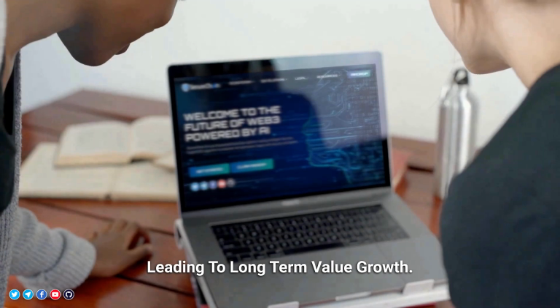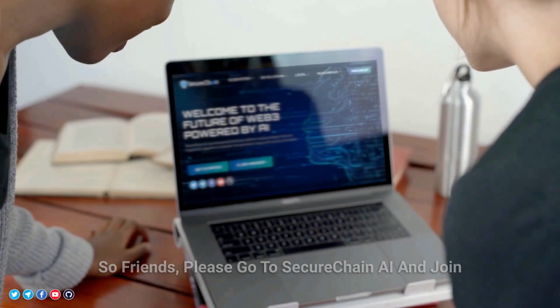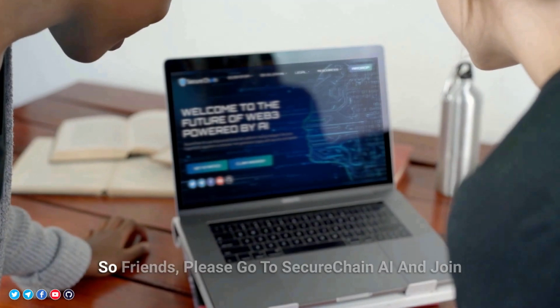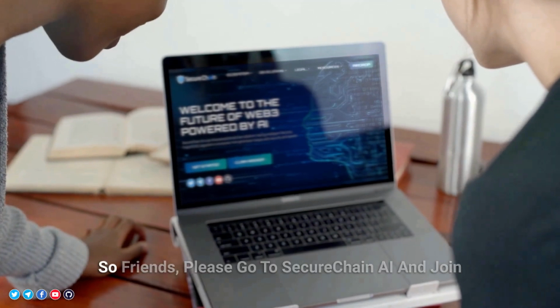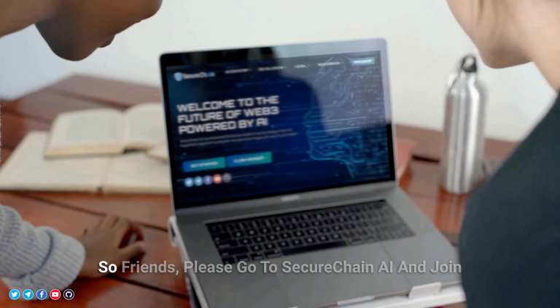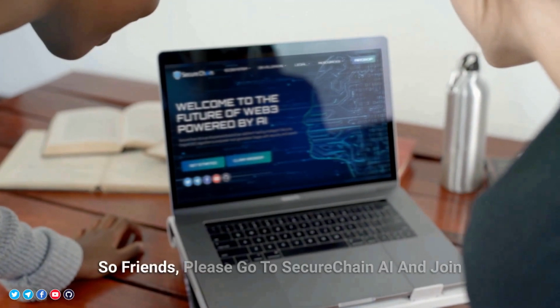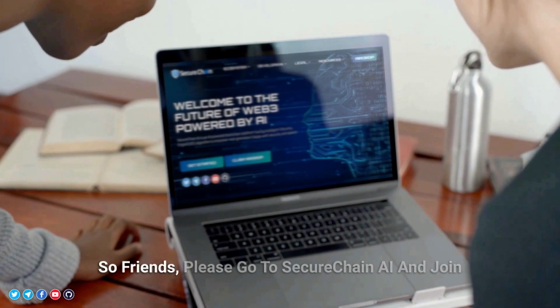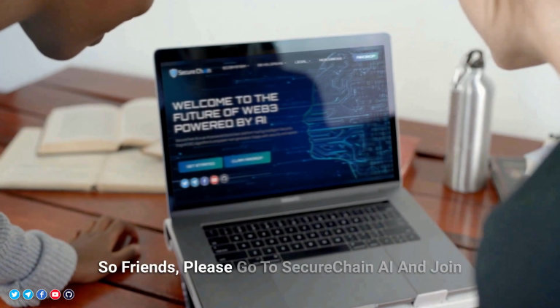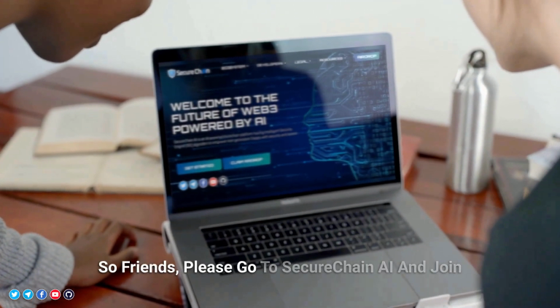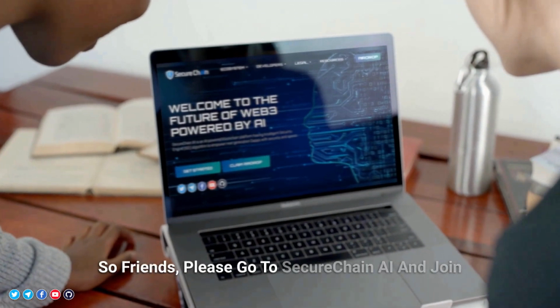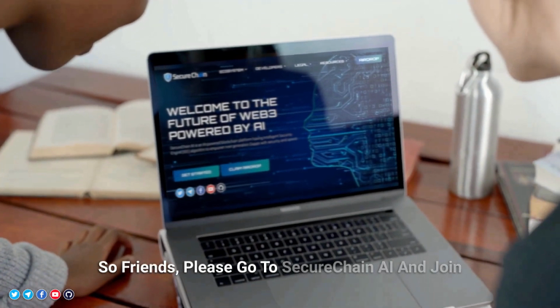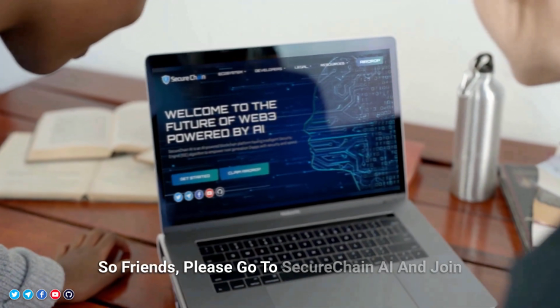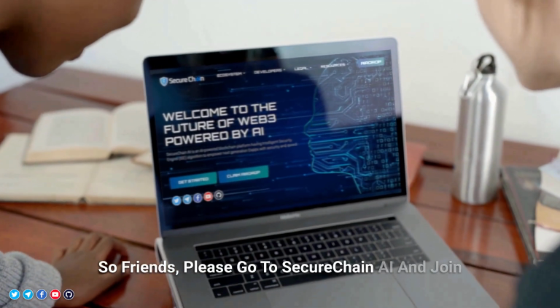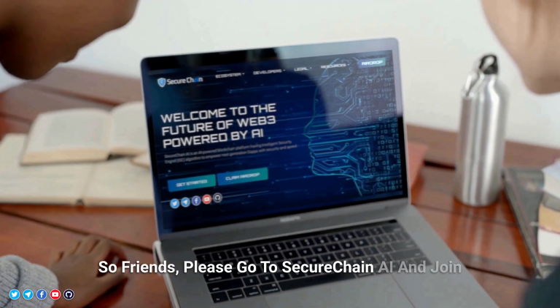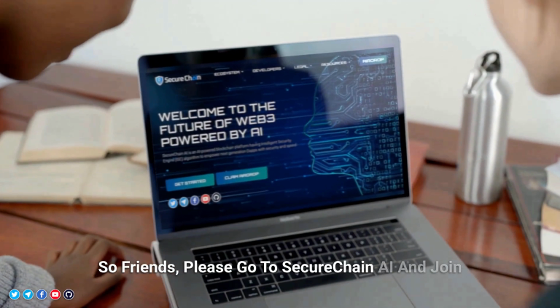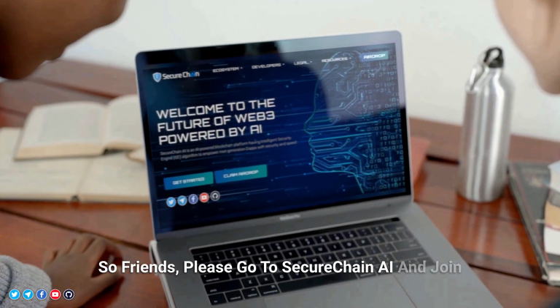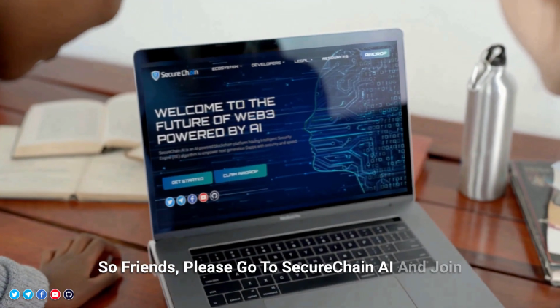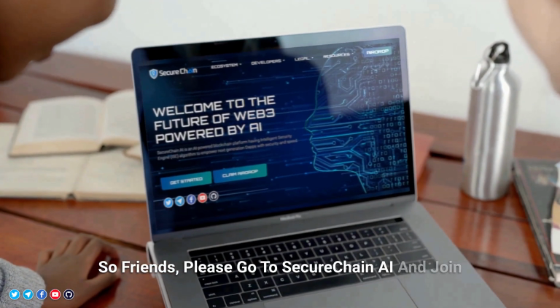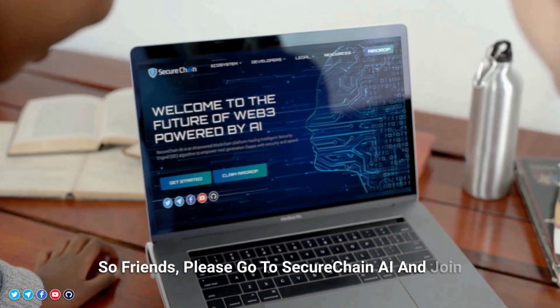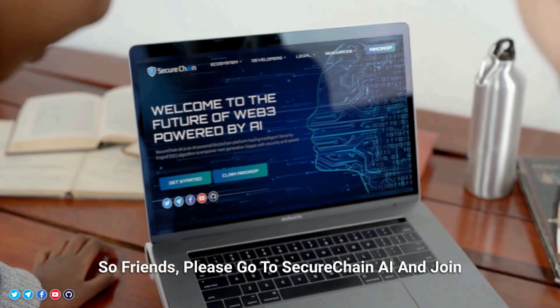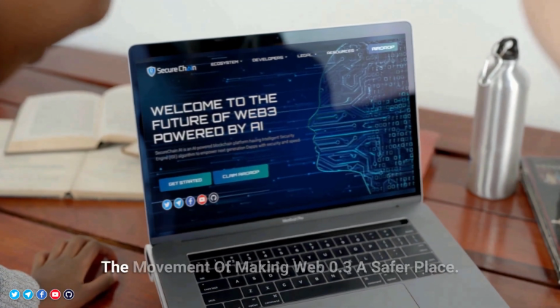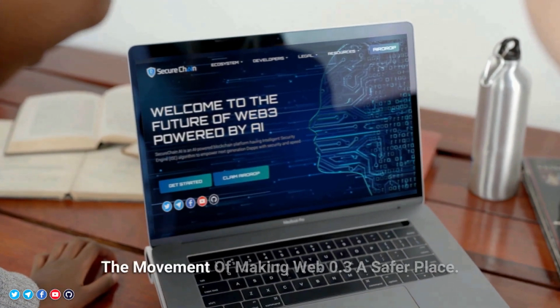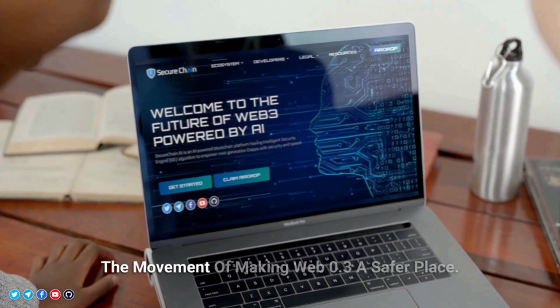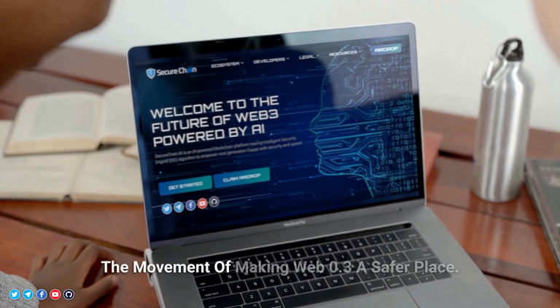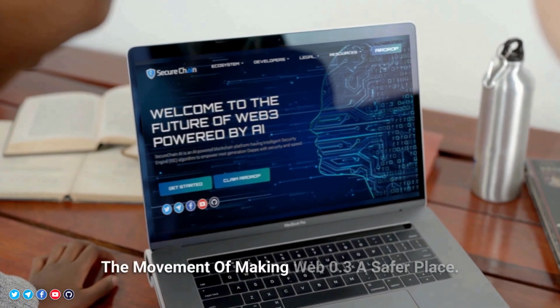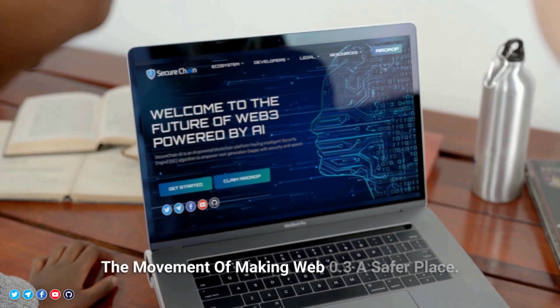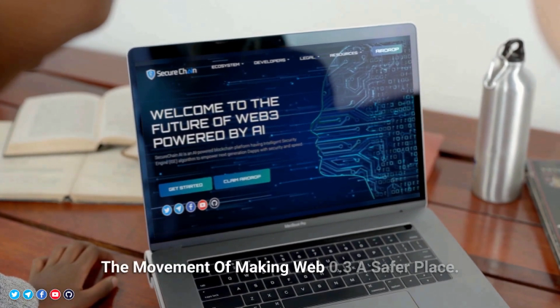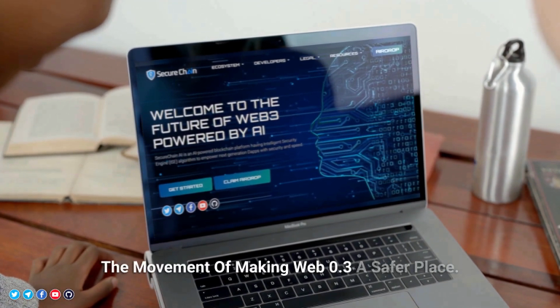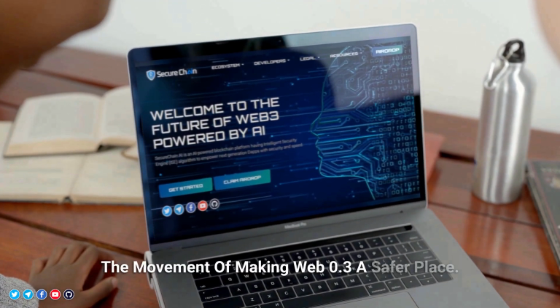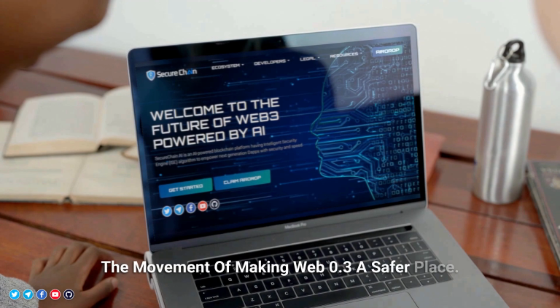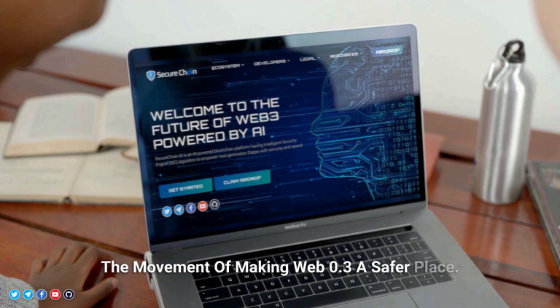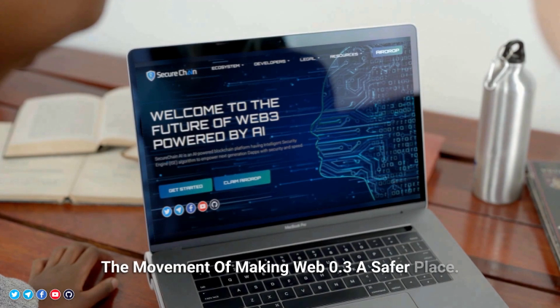So friends, please go to SecureChain.ai and join the movement of making Web3 a safer place.